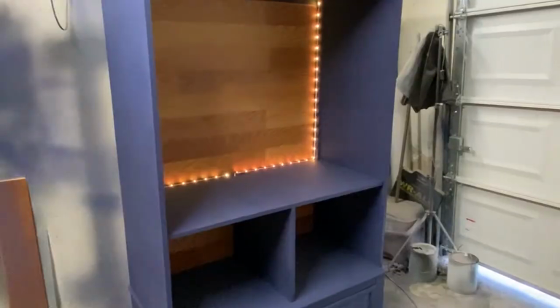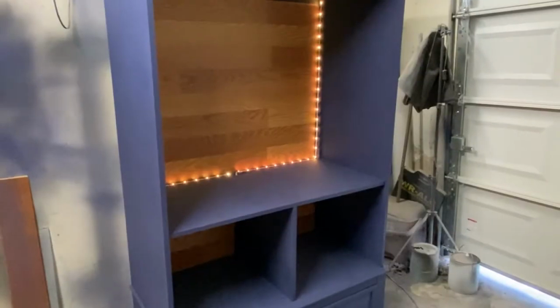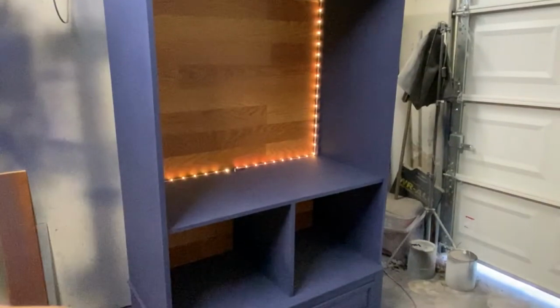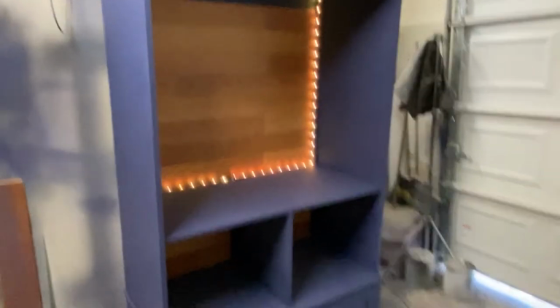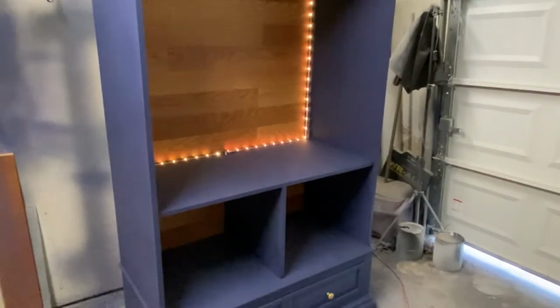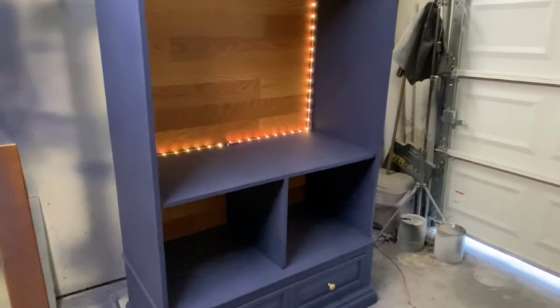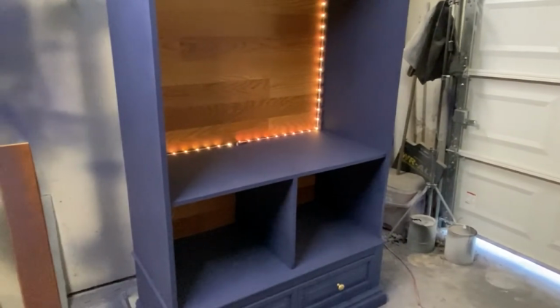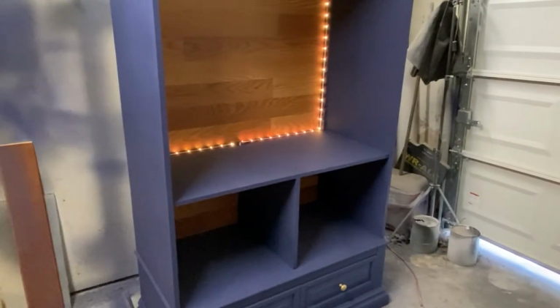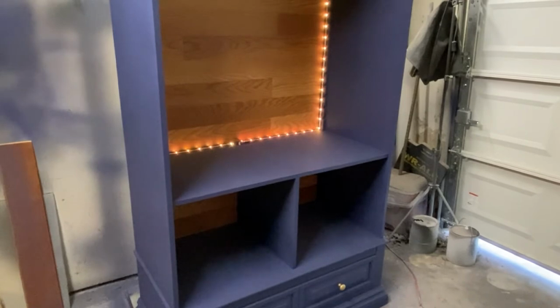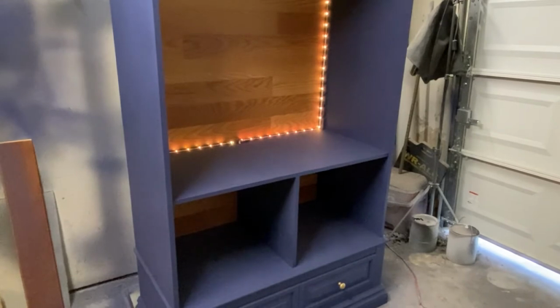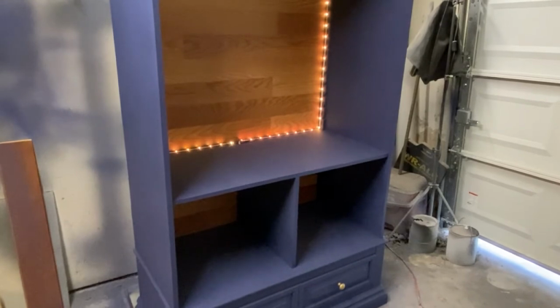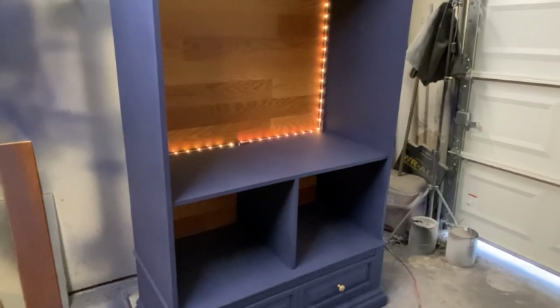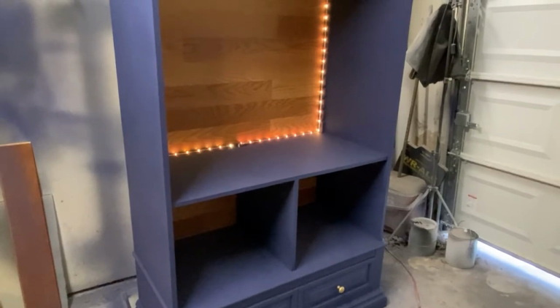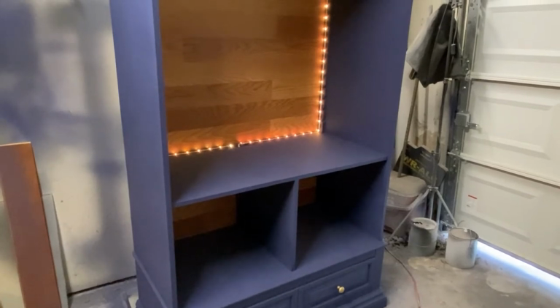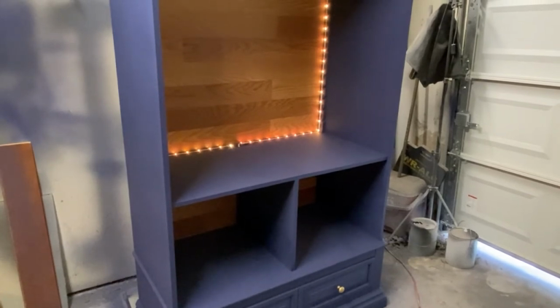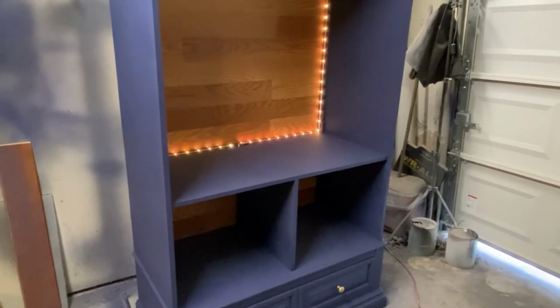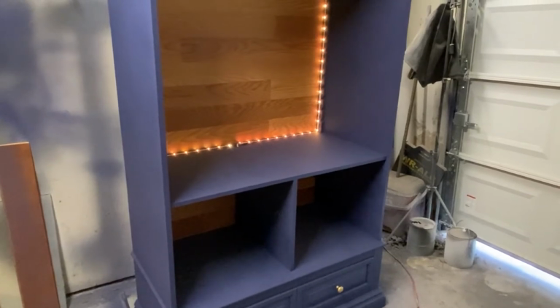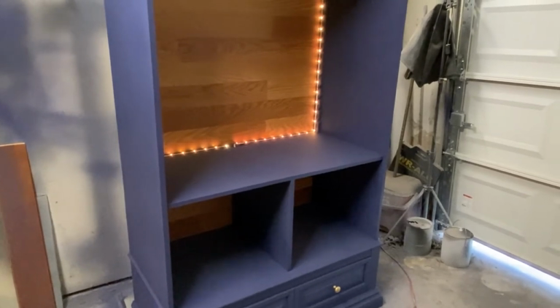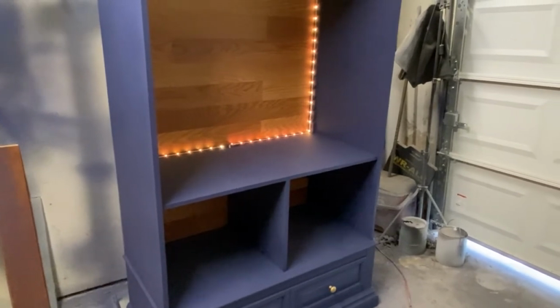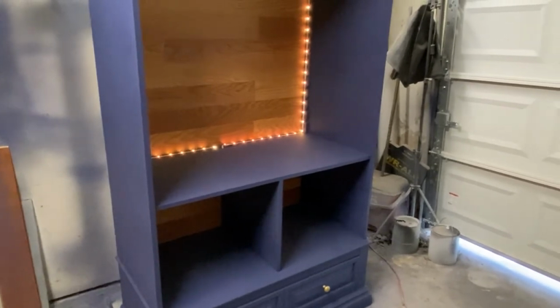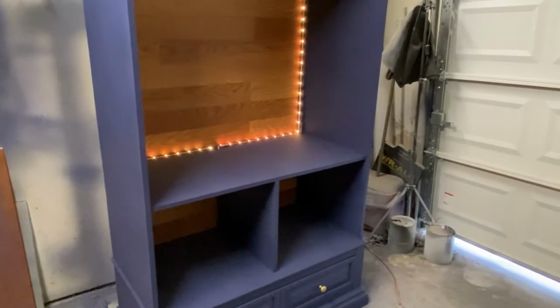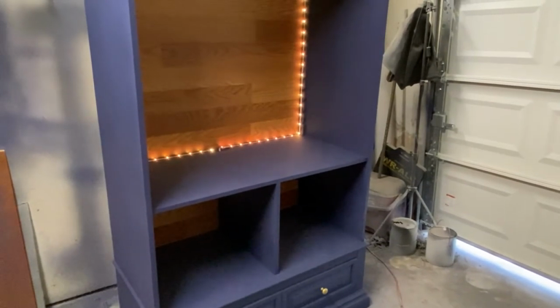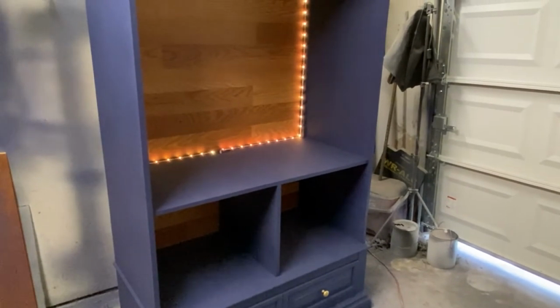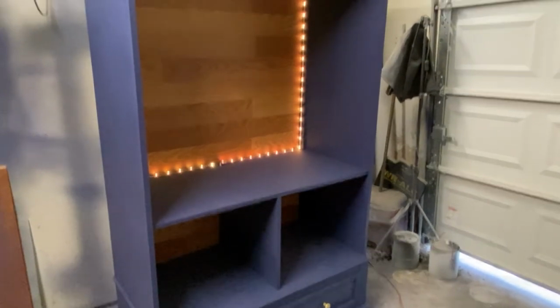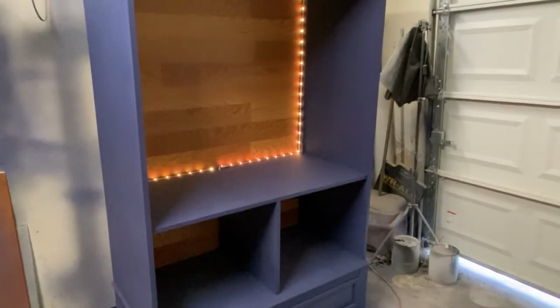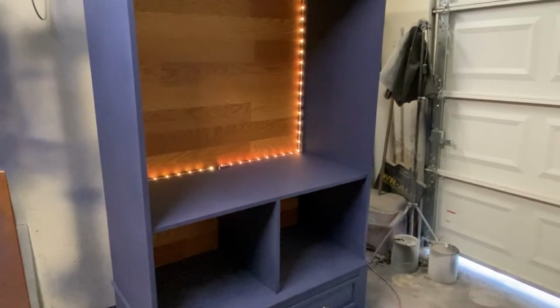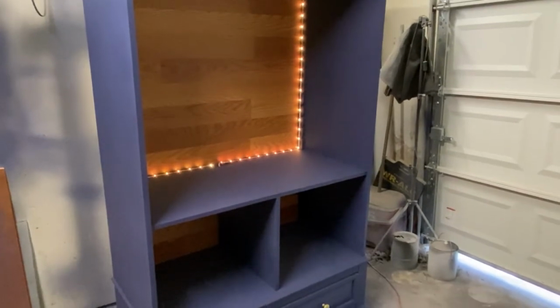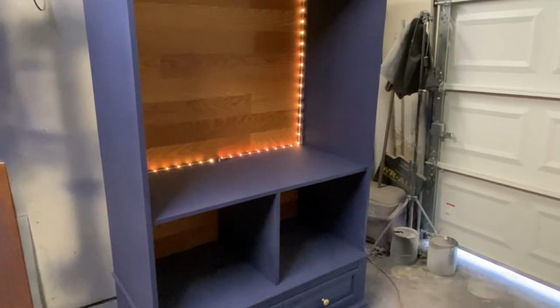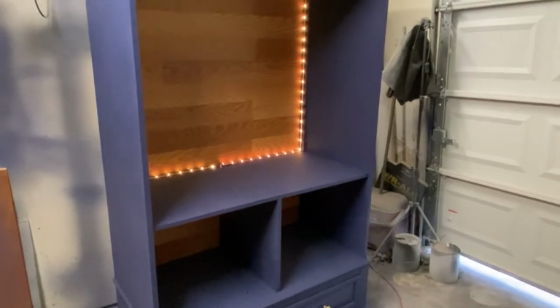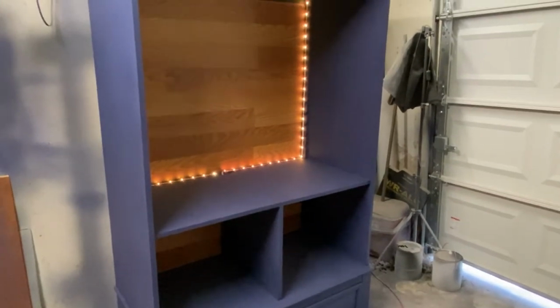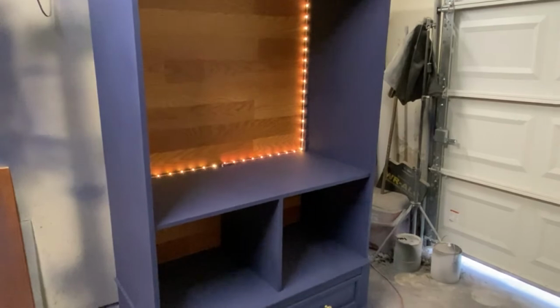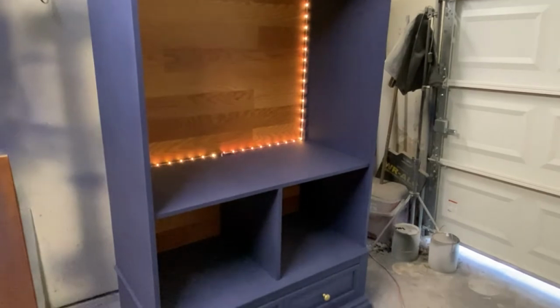All right, so this is what it looks like with the lights on, and we can also check out how it looks with the lights off.